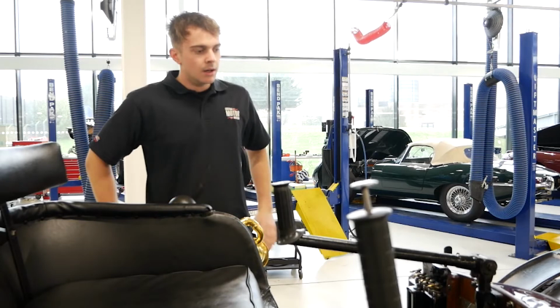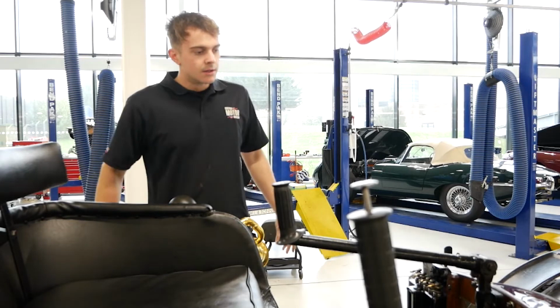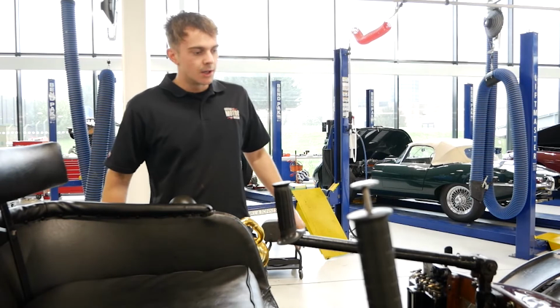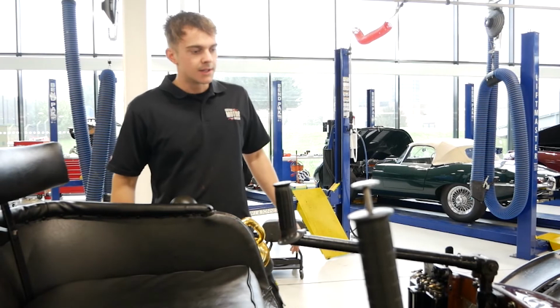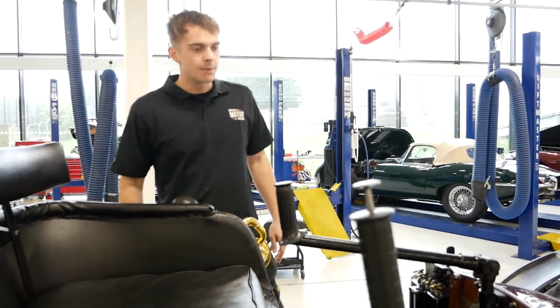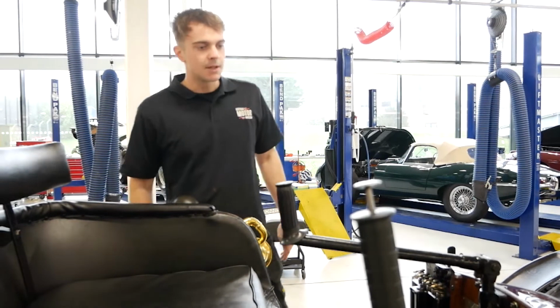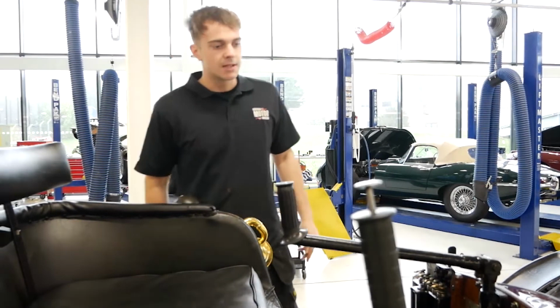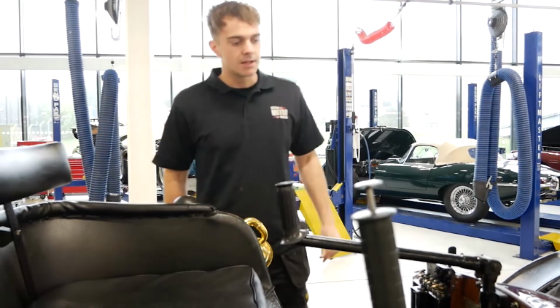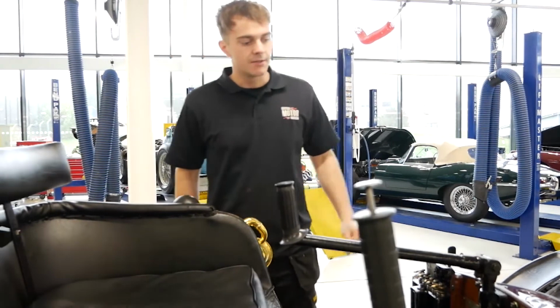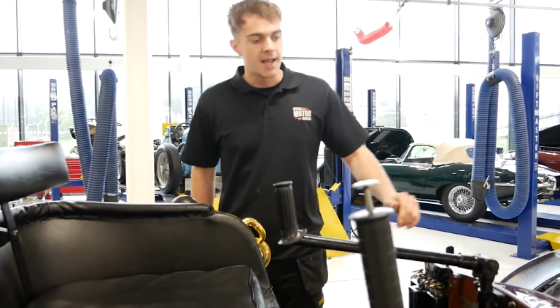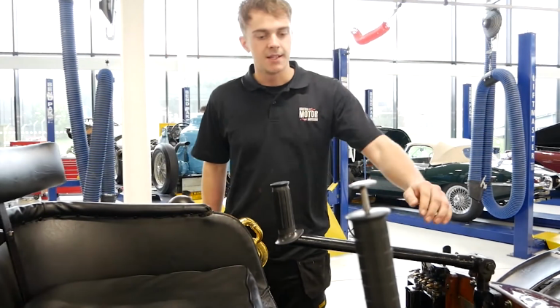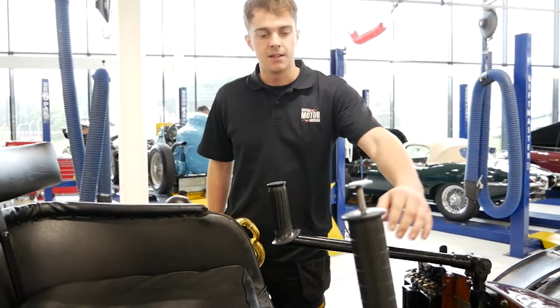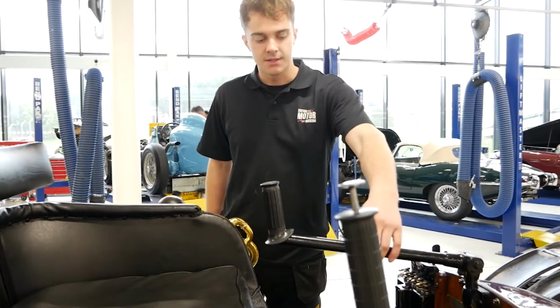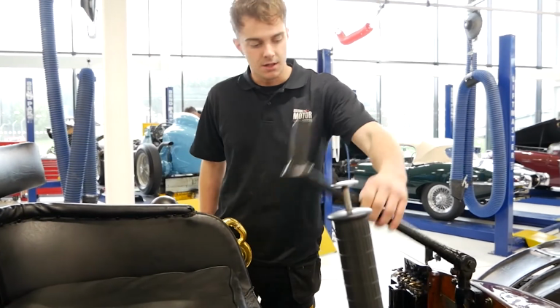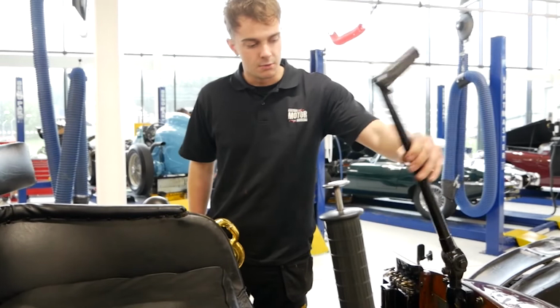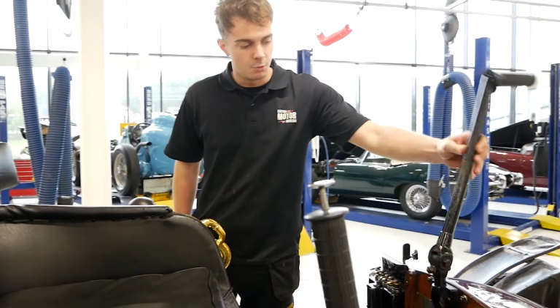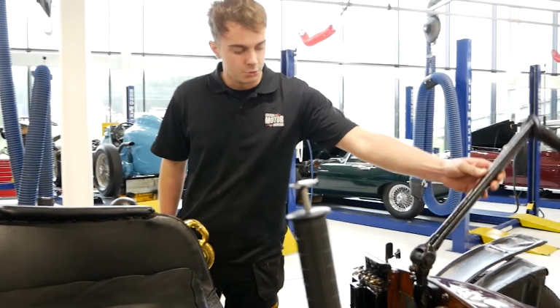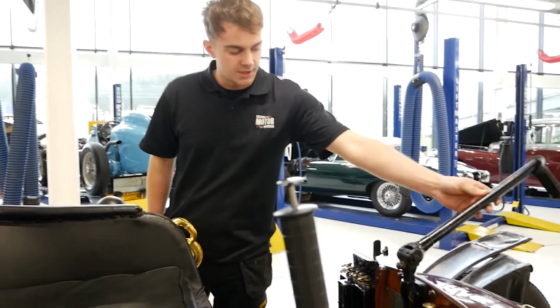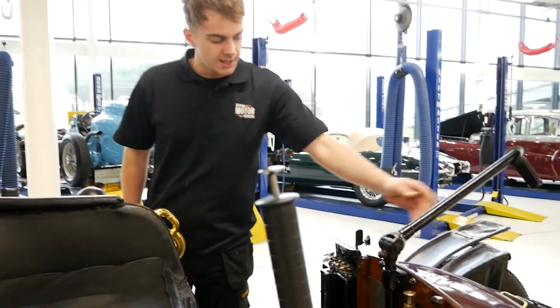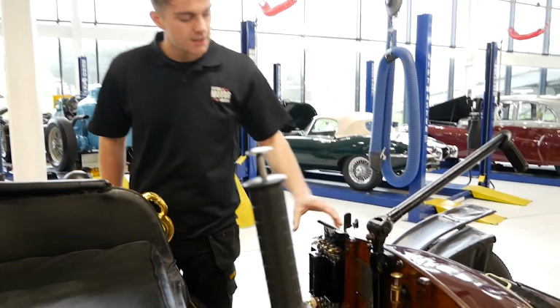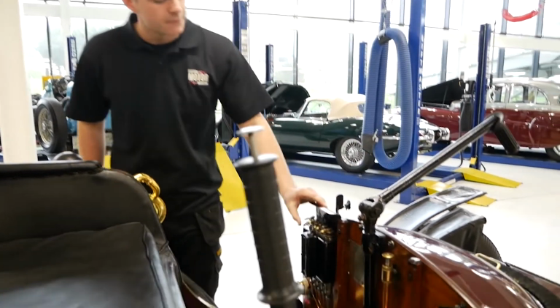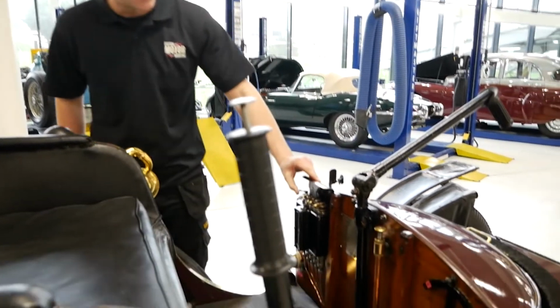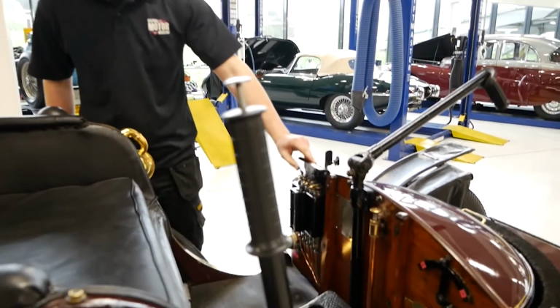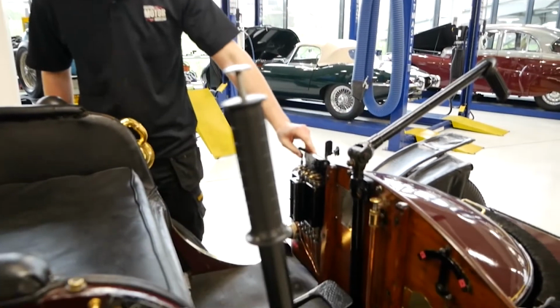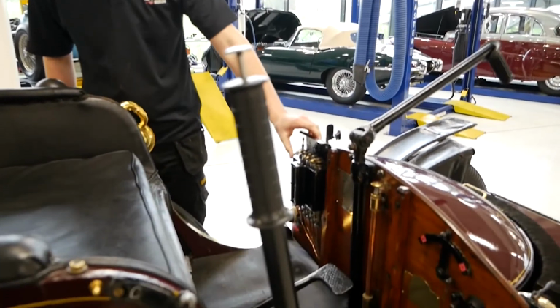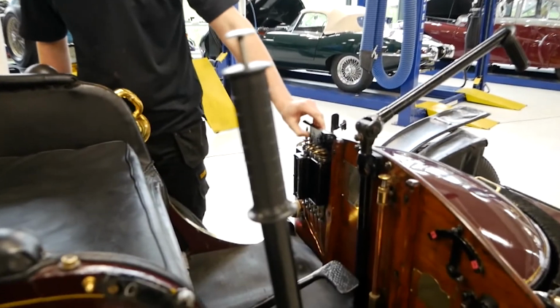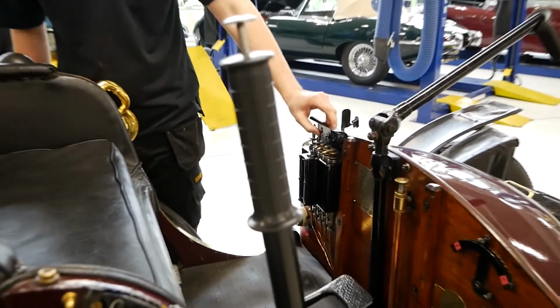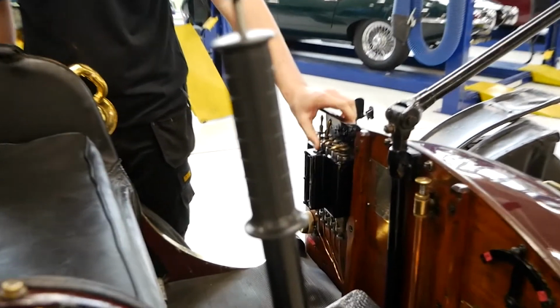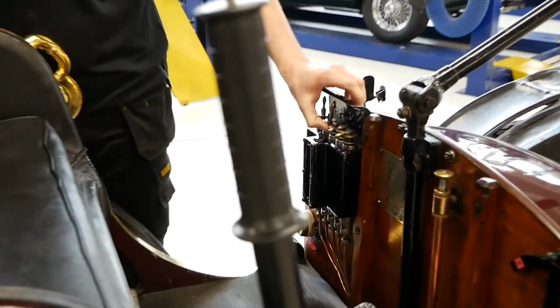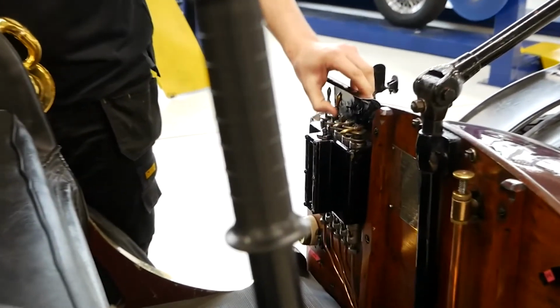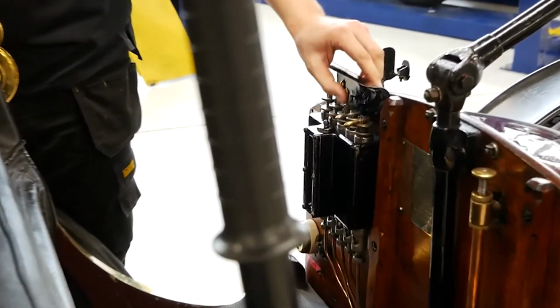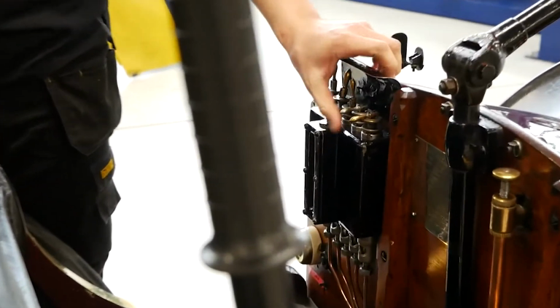Today we're going to start the 1899 Wolseley. First of all, turn on all five oilers.